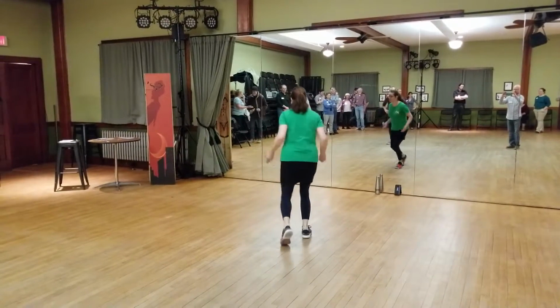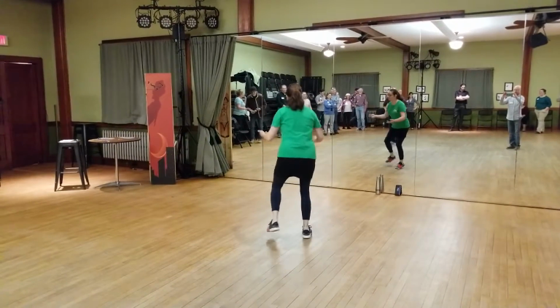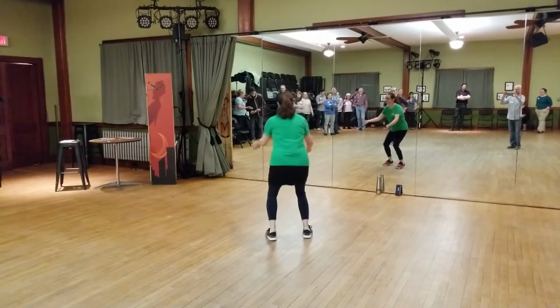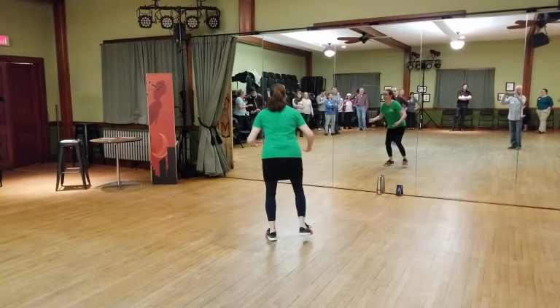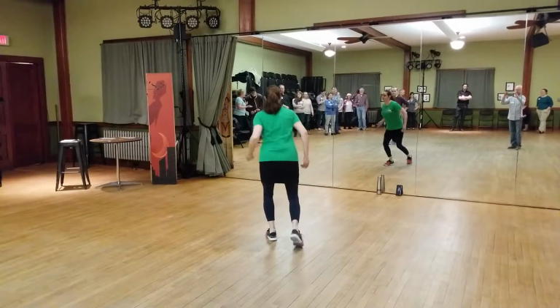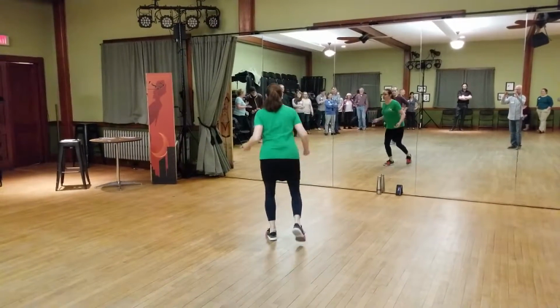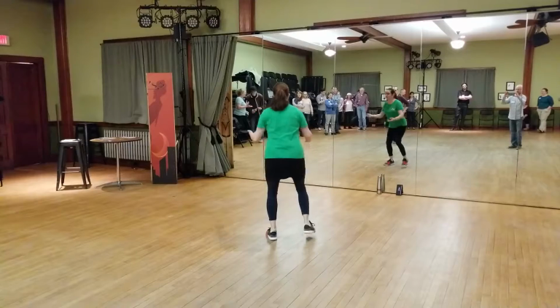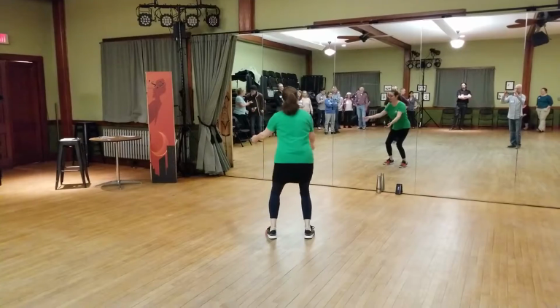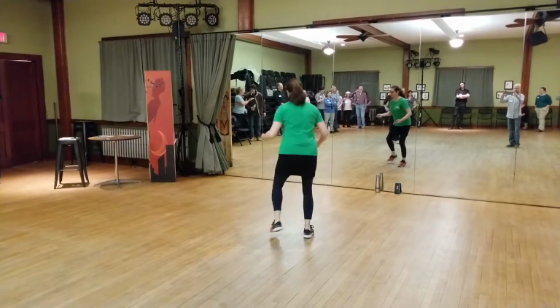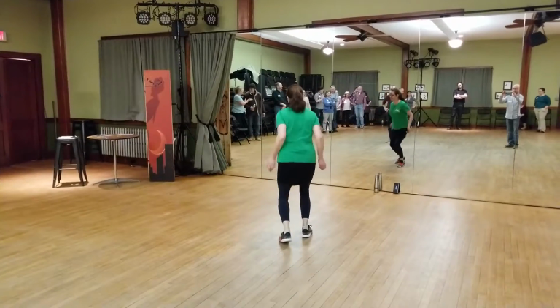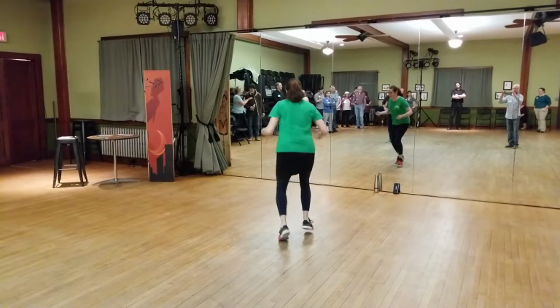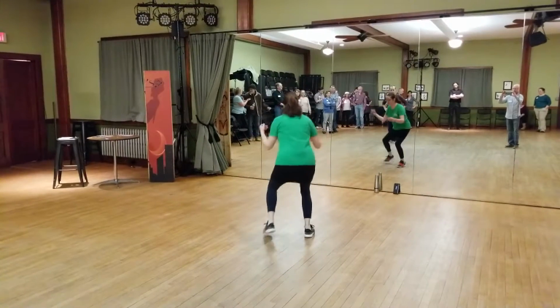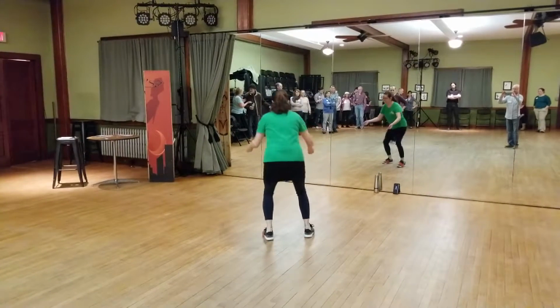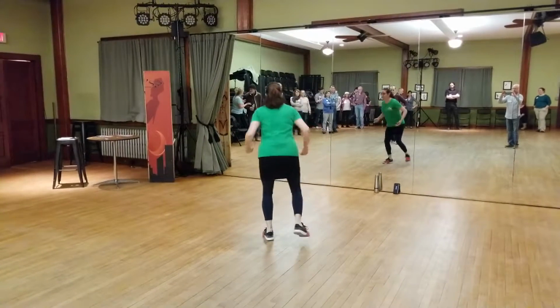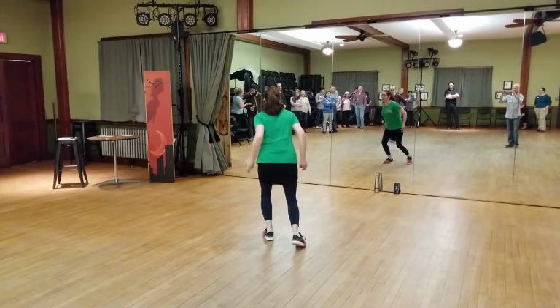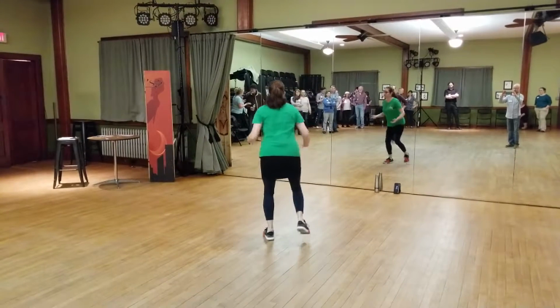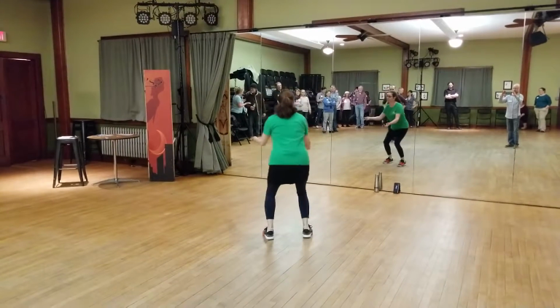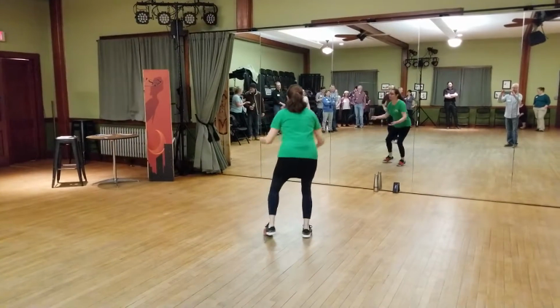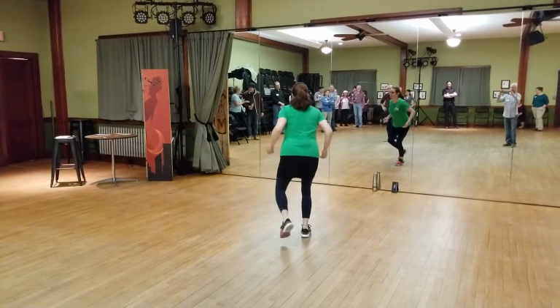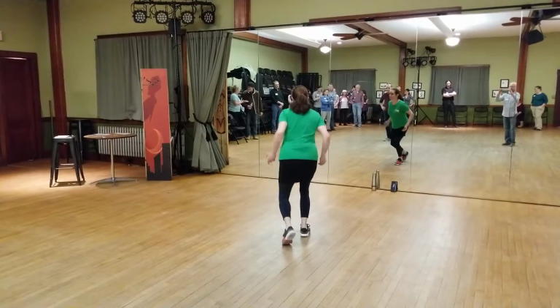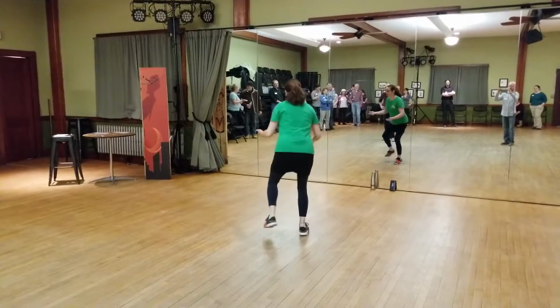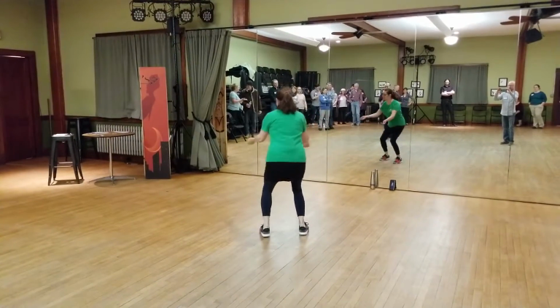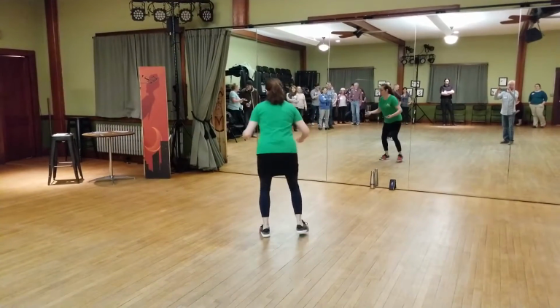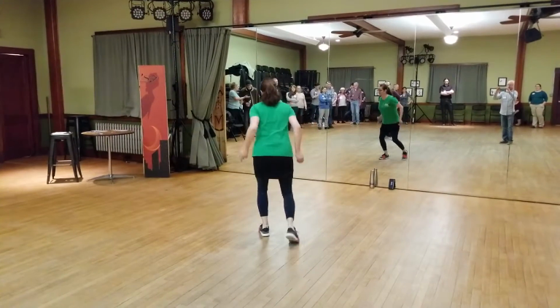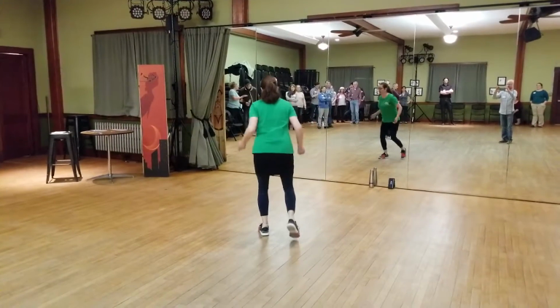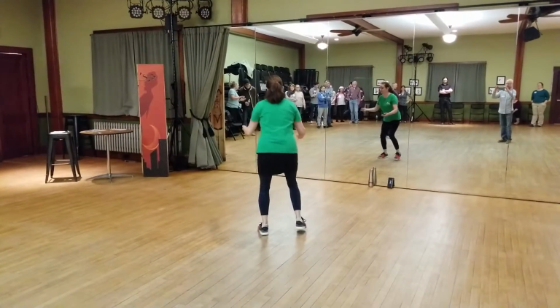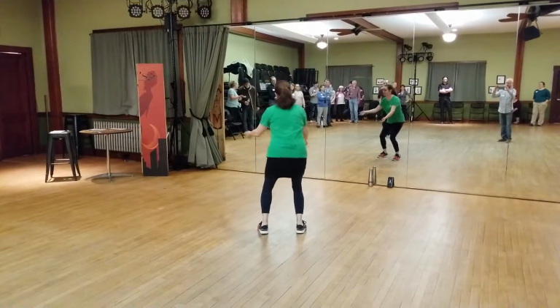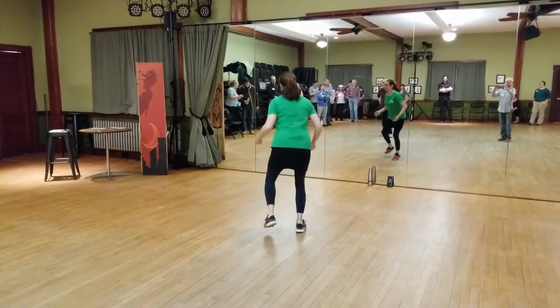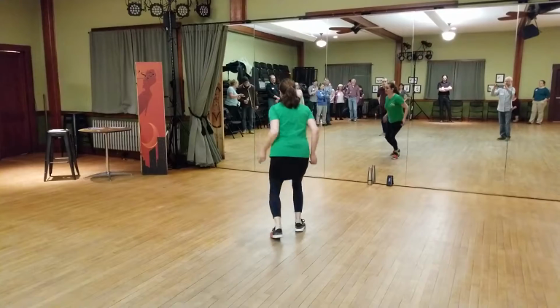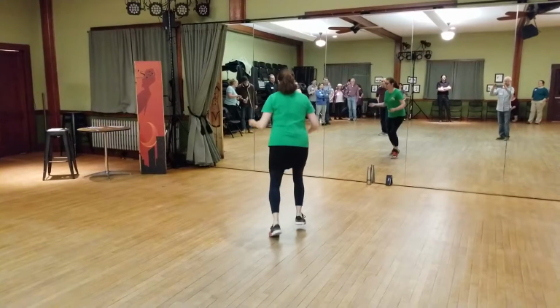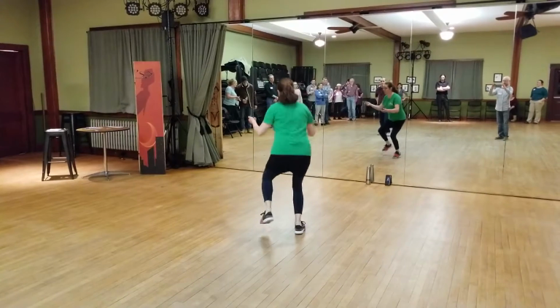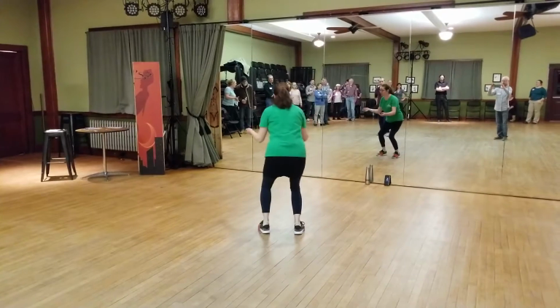Three, four, five, six, seven, eight. One, two, three, four, five, six, seven, eight.